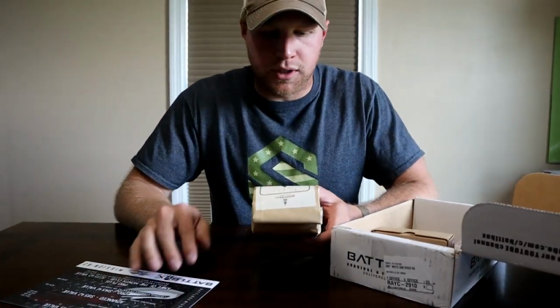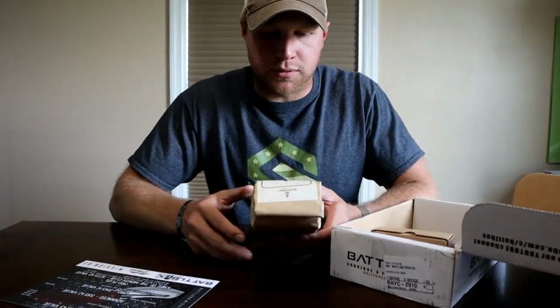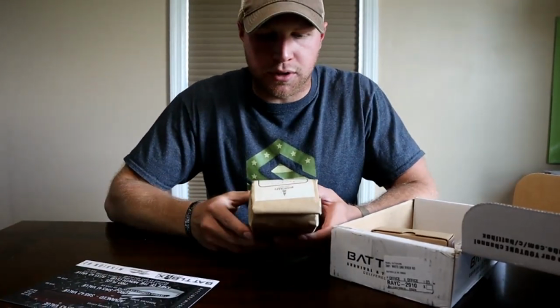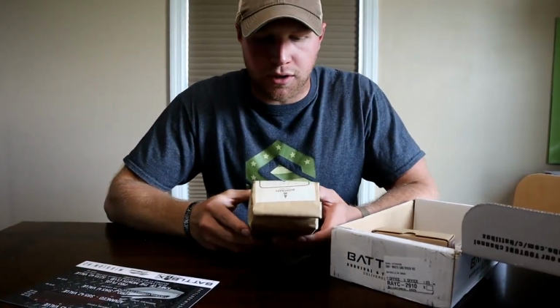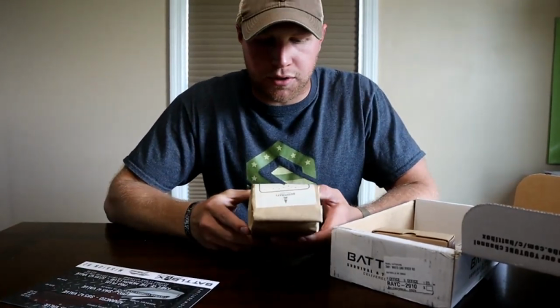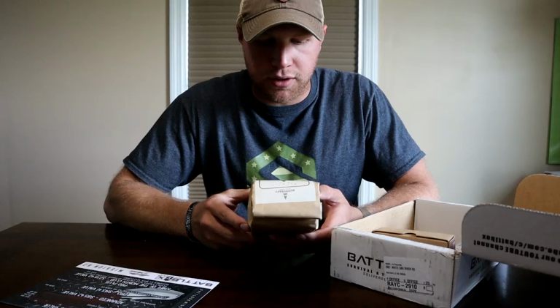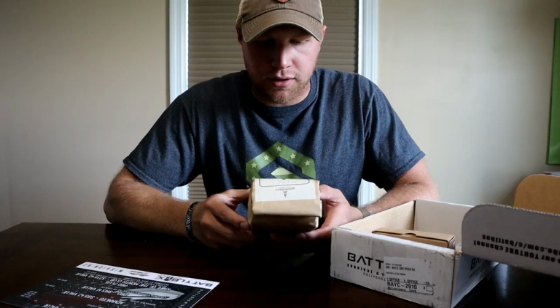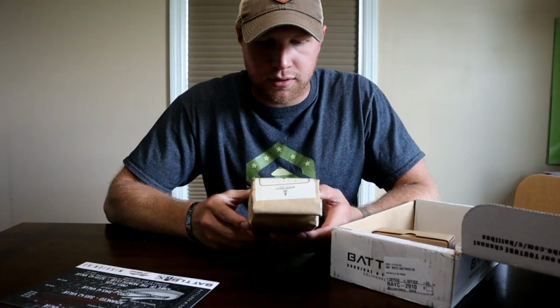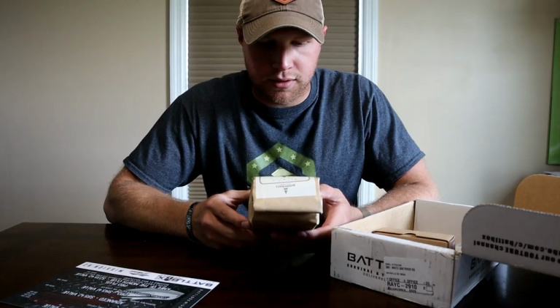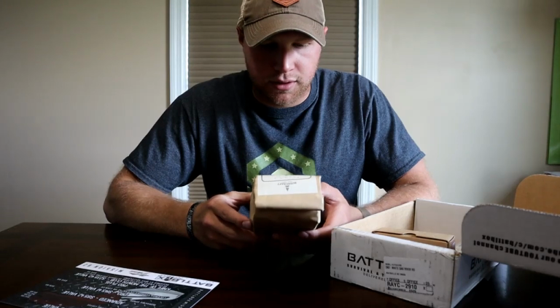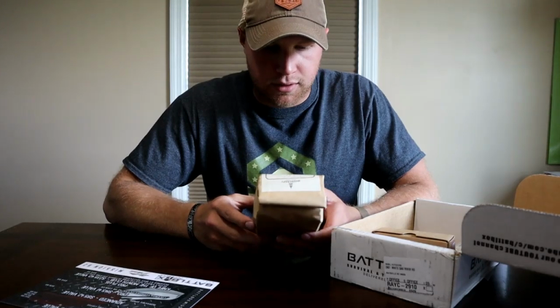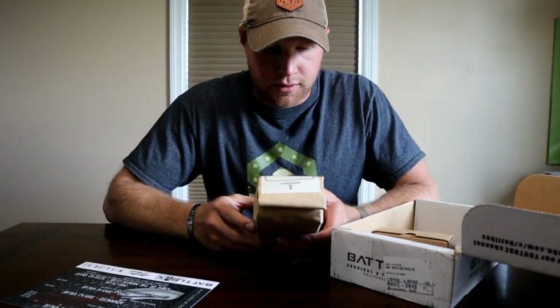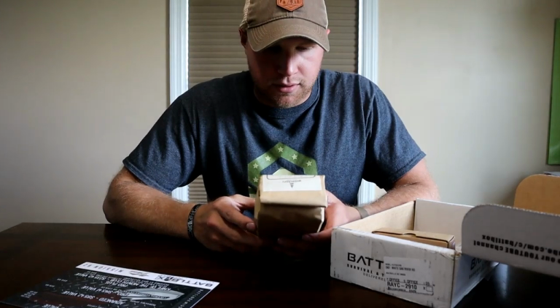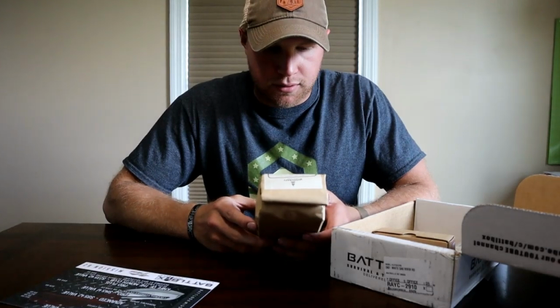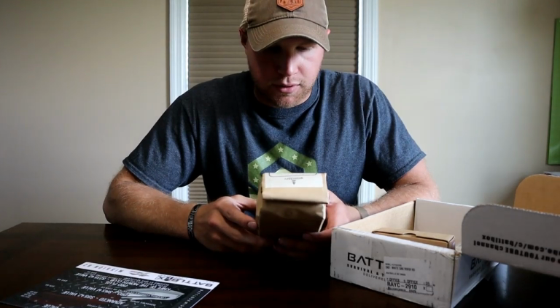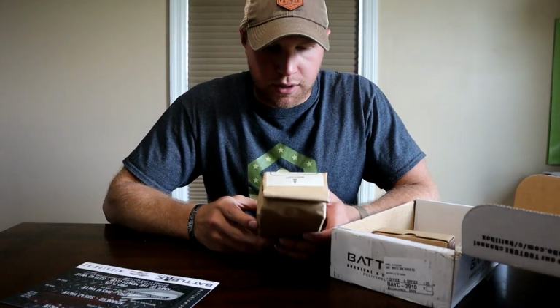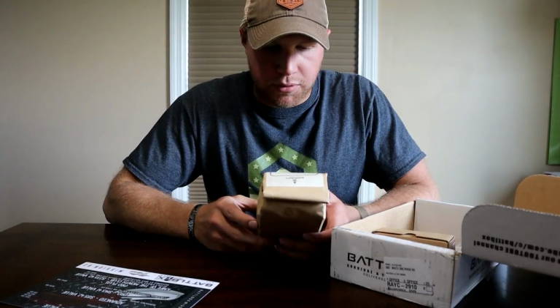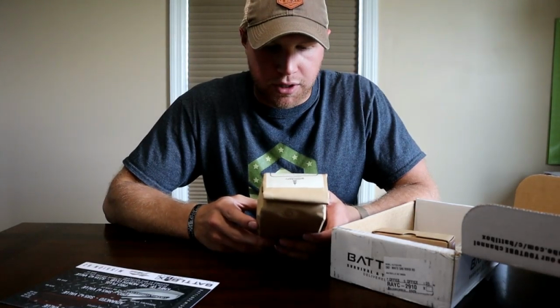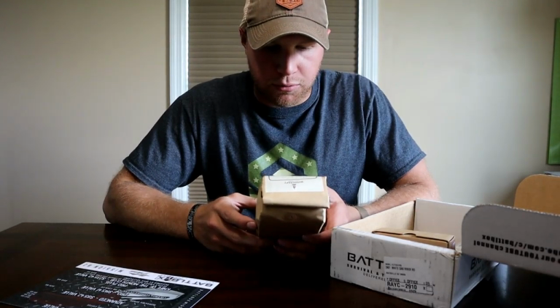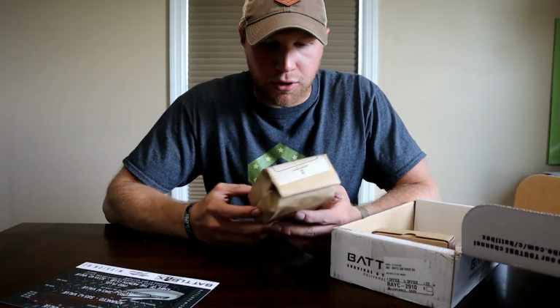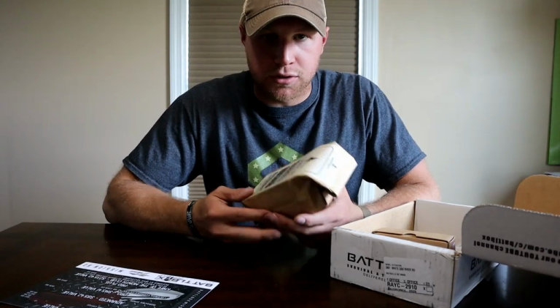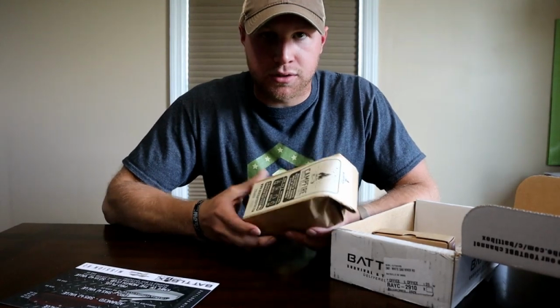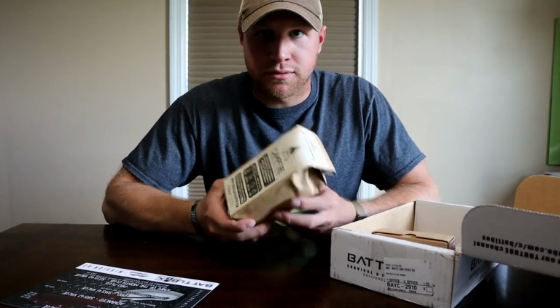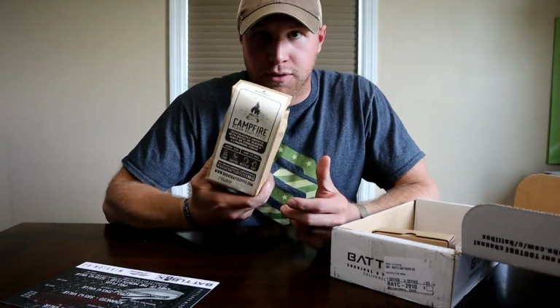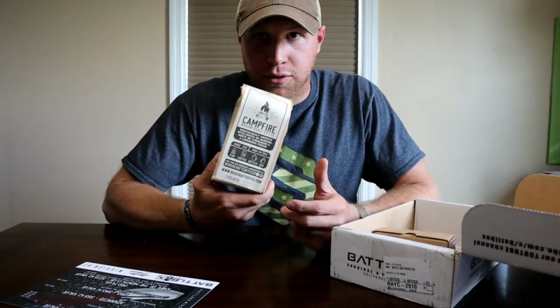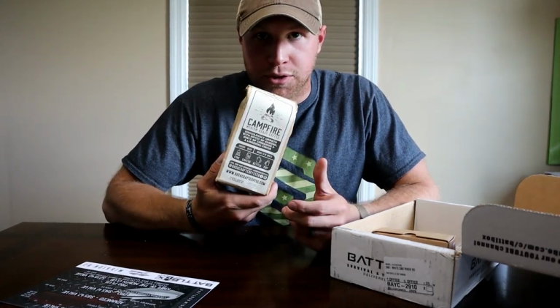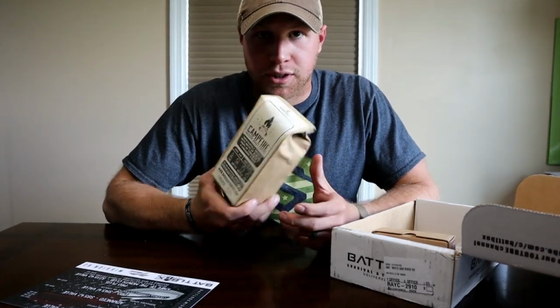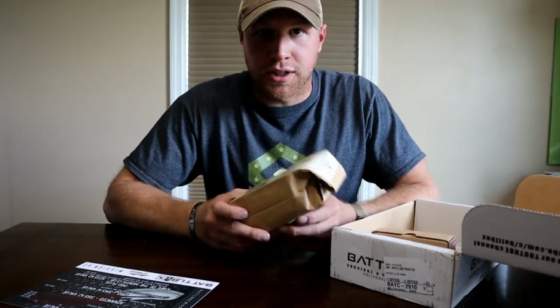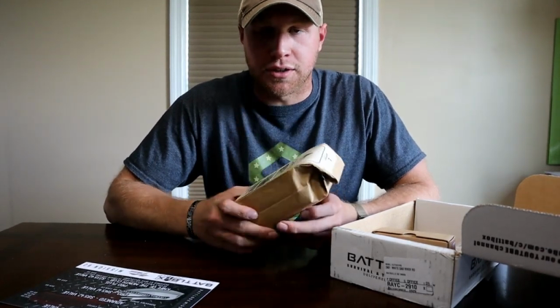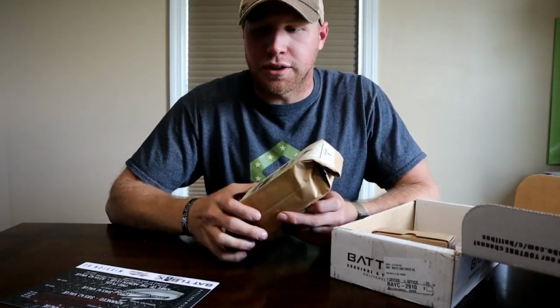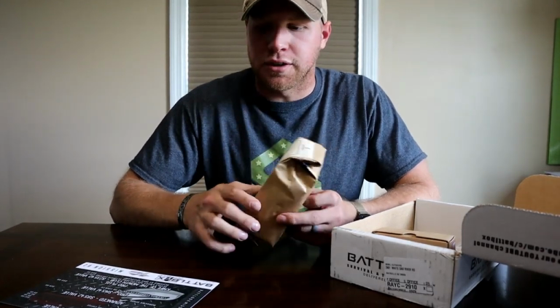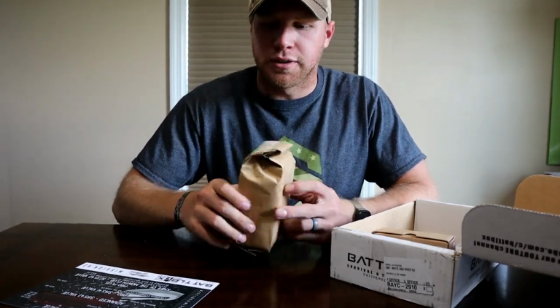We got some coffee here — medium roast. Definitely going to be trying that out in the Keurig.